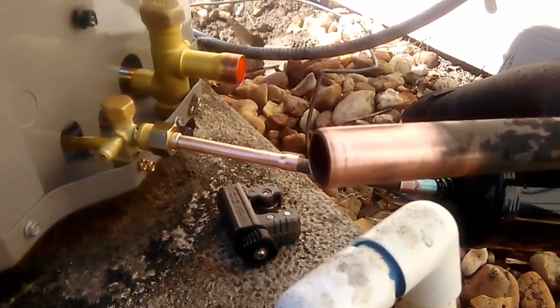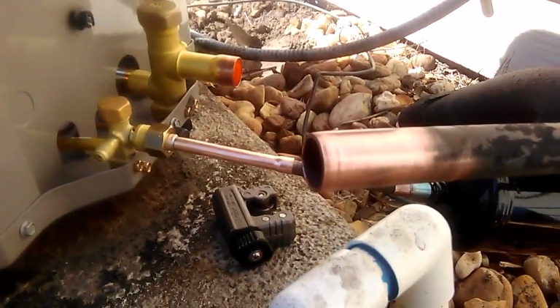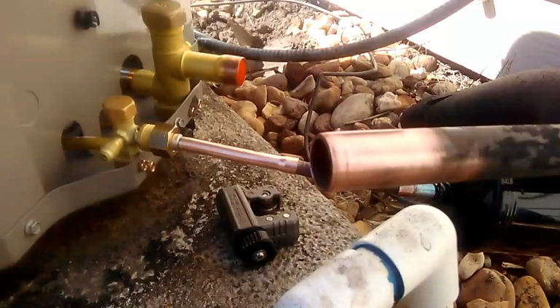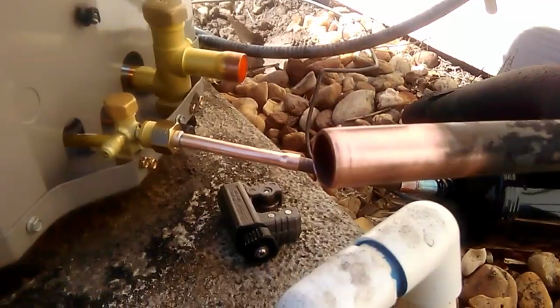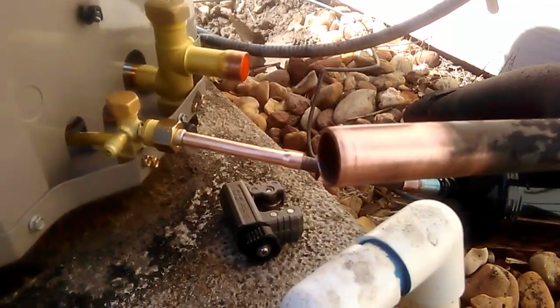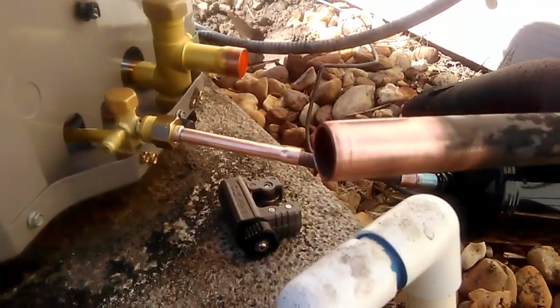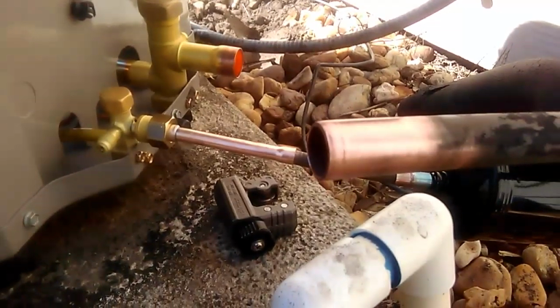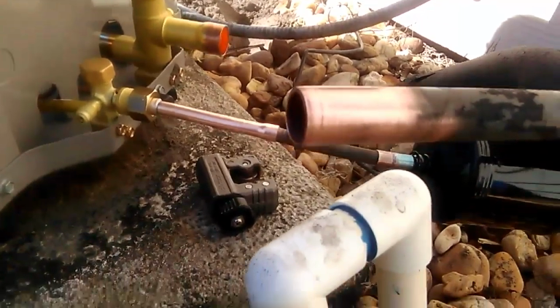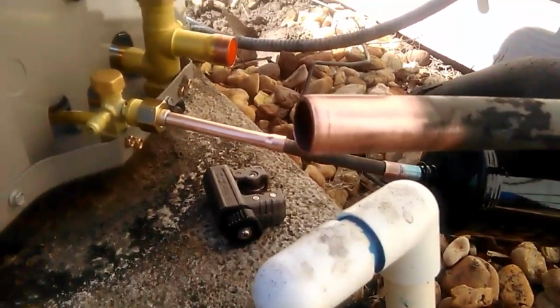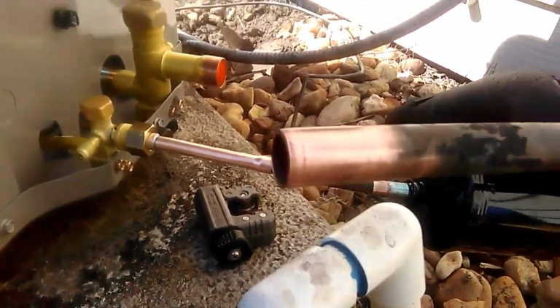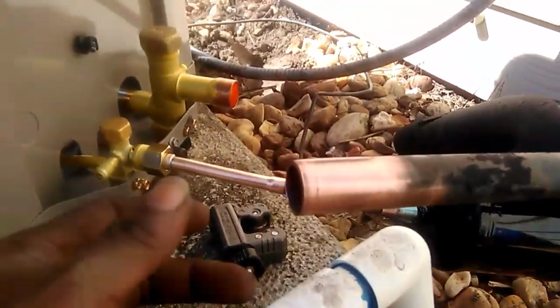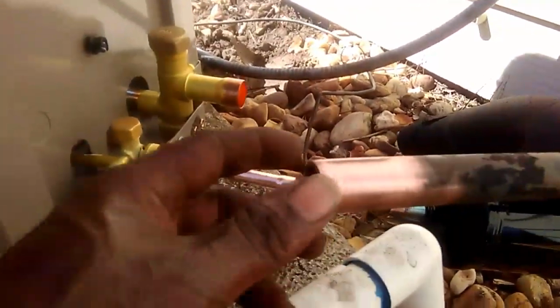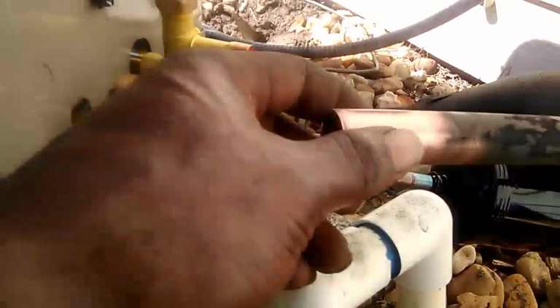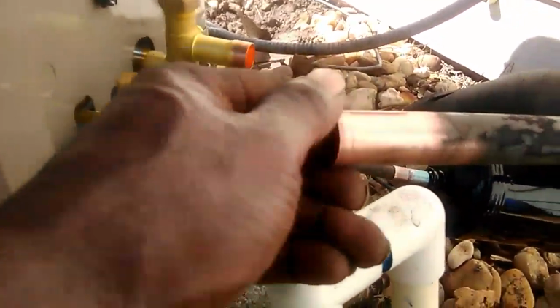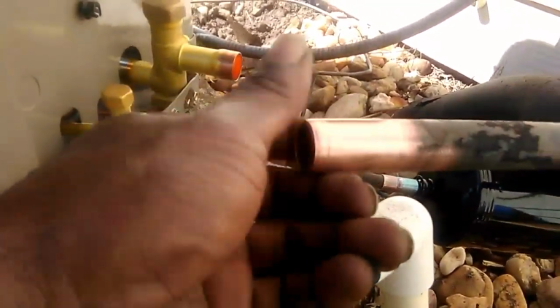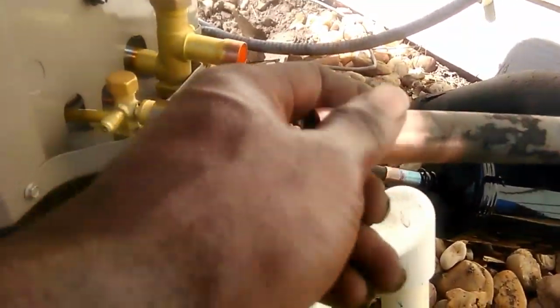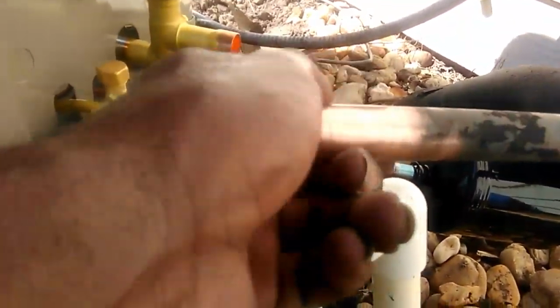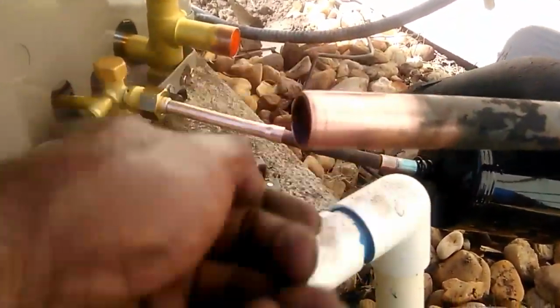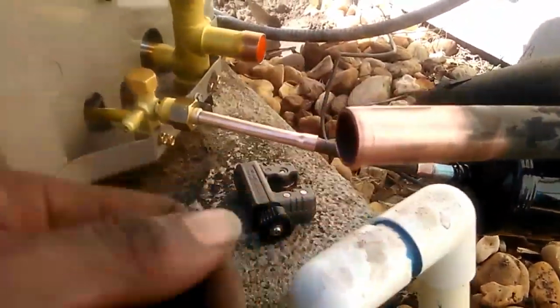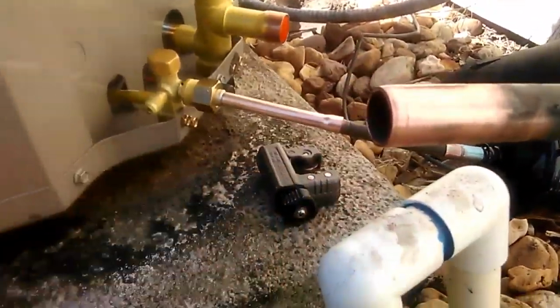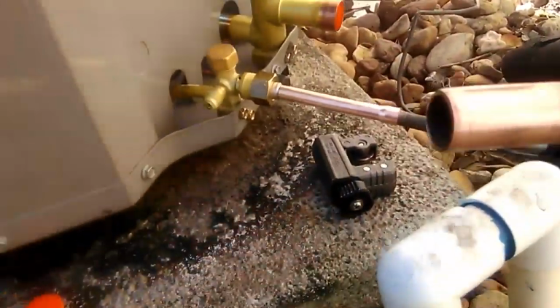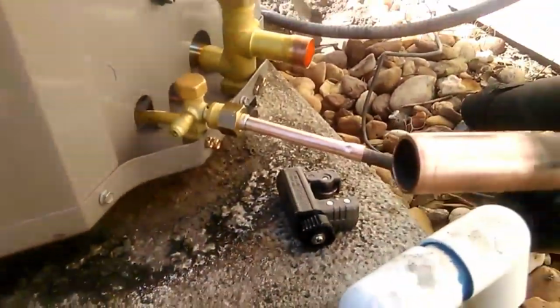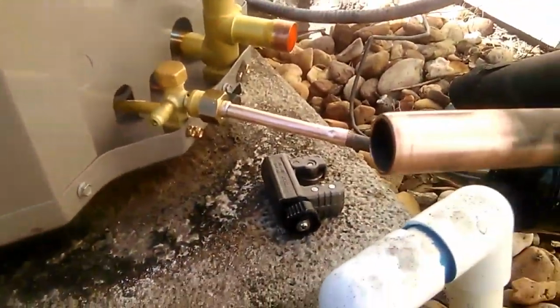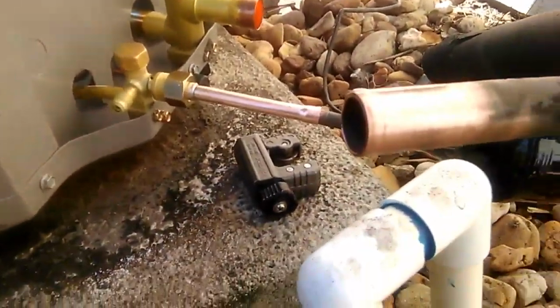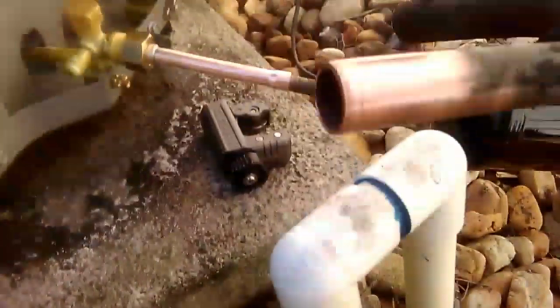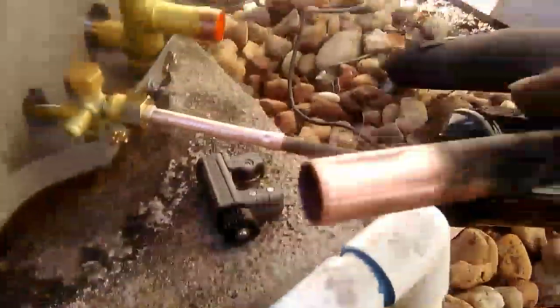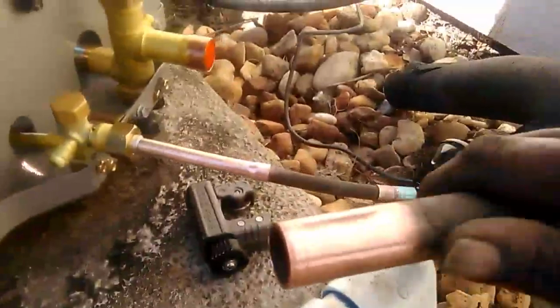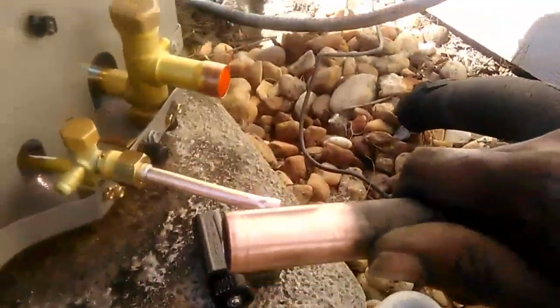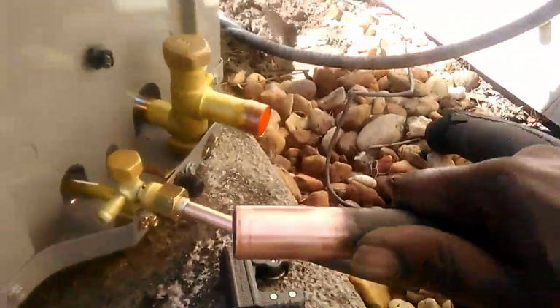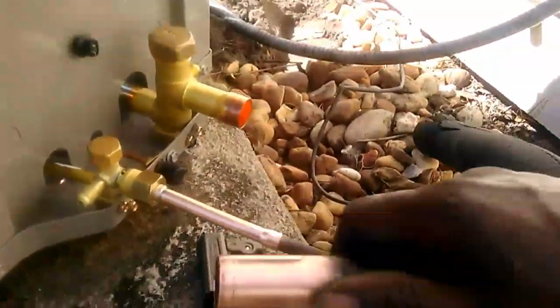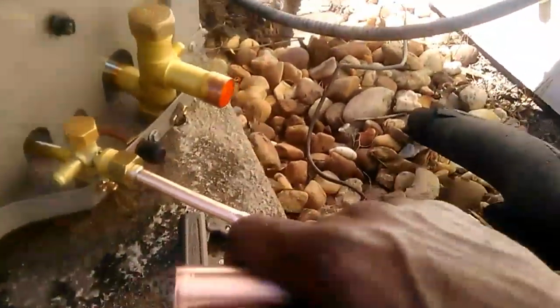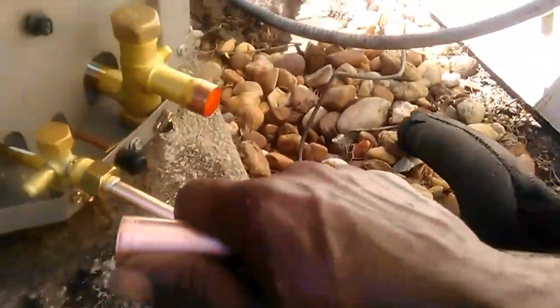Now that we've got our pipe tip clean, it's ready to weld. We'll go ahead and stick it in place first.